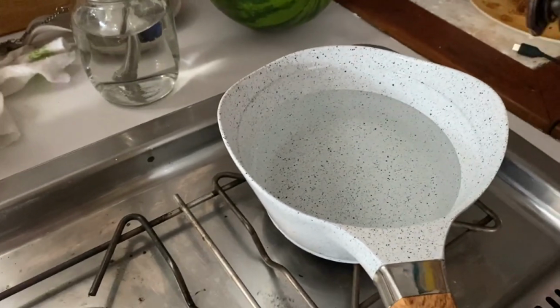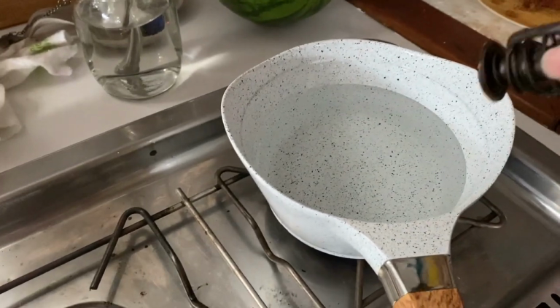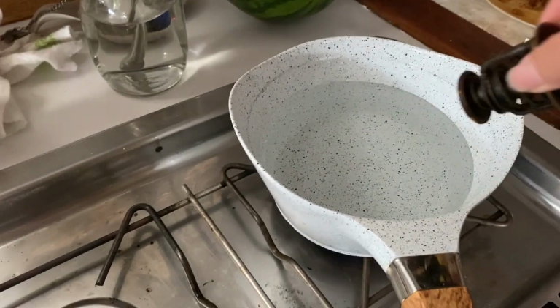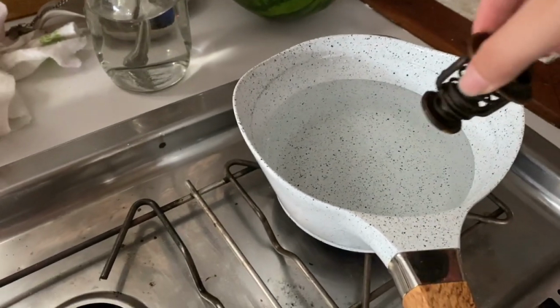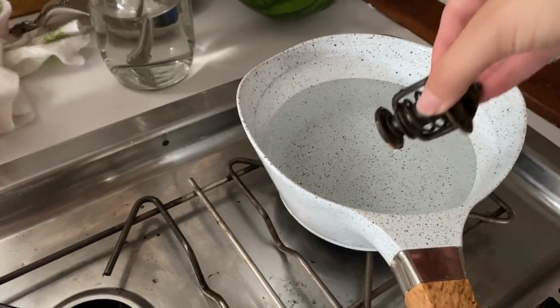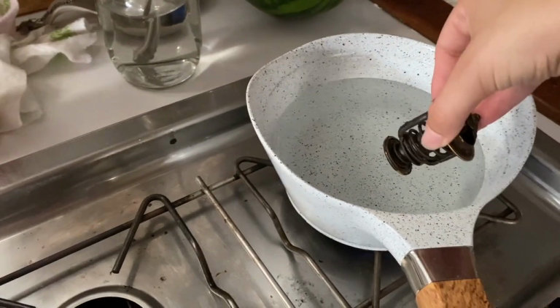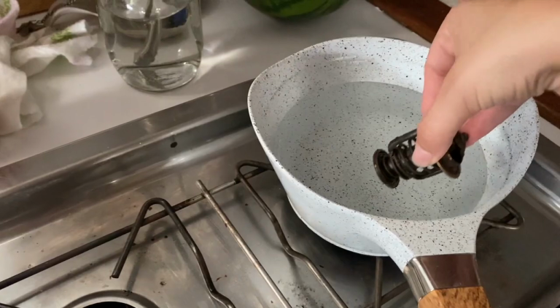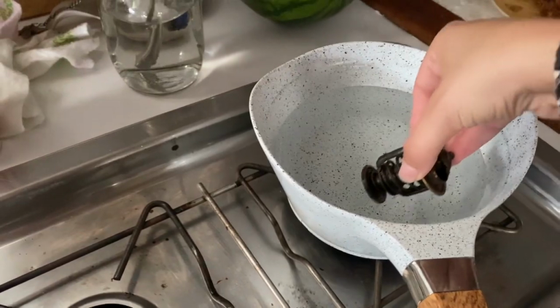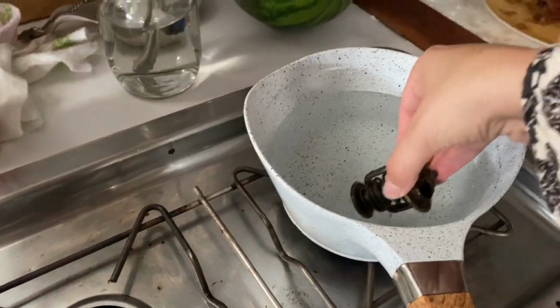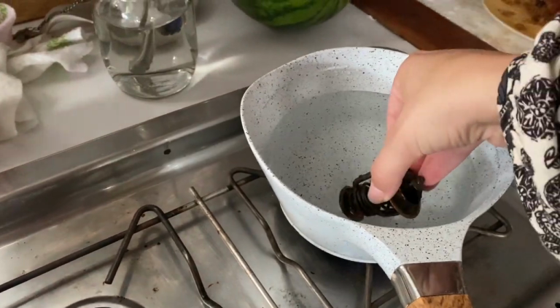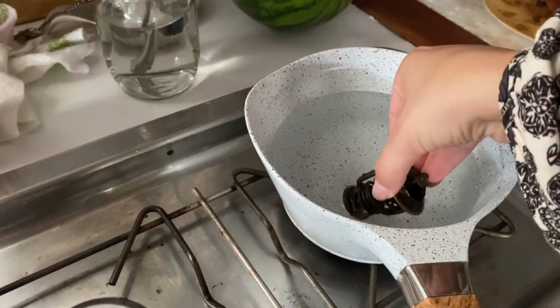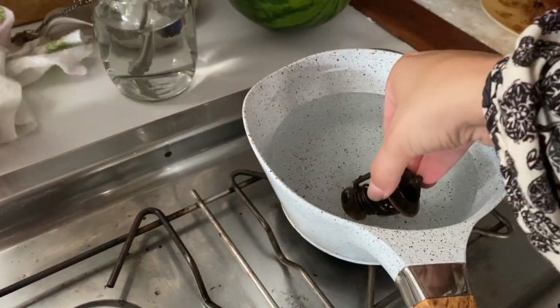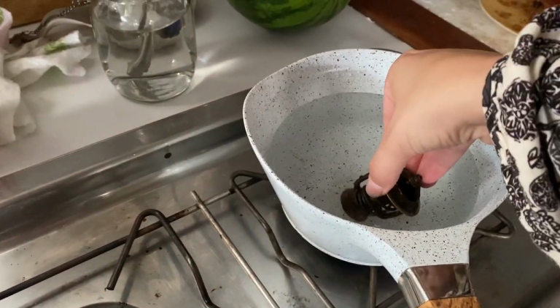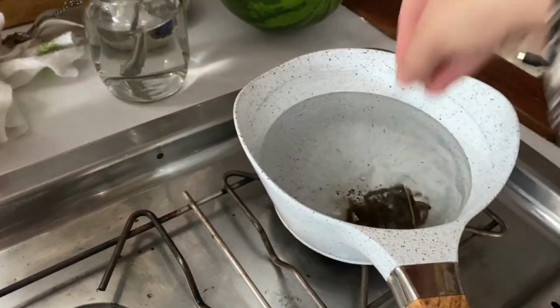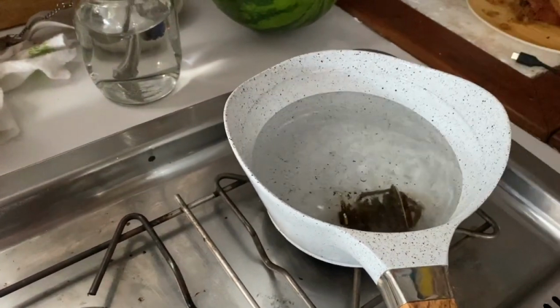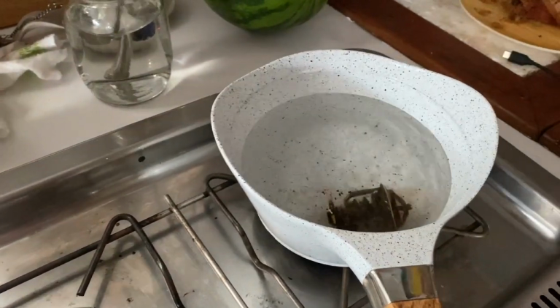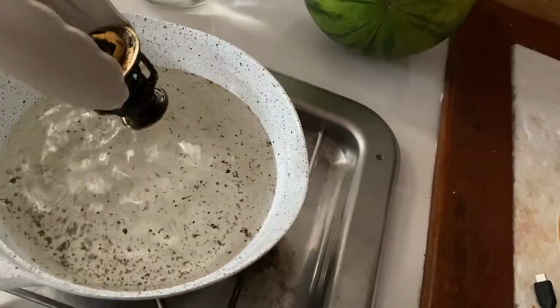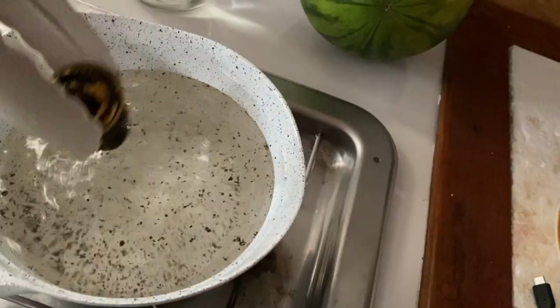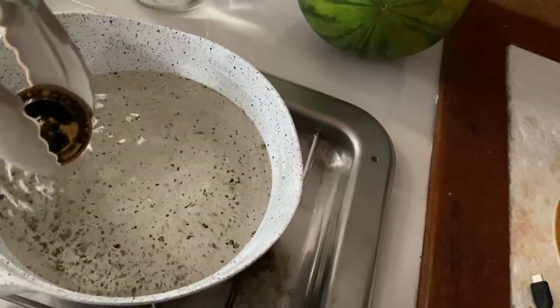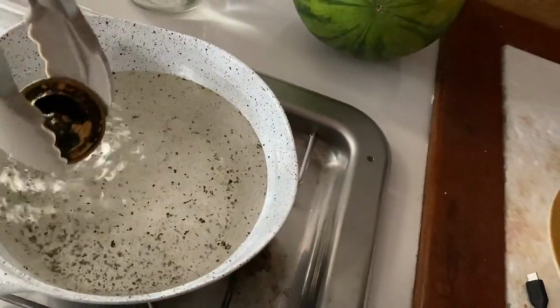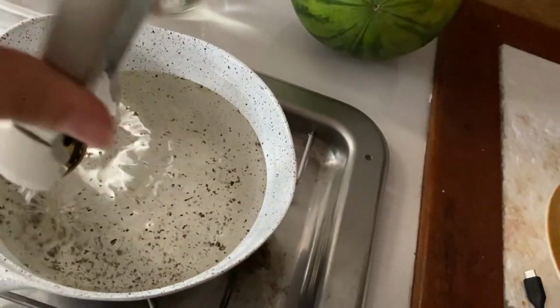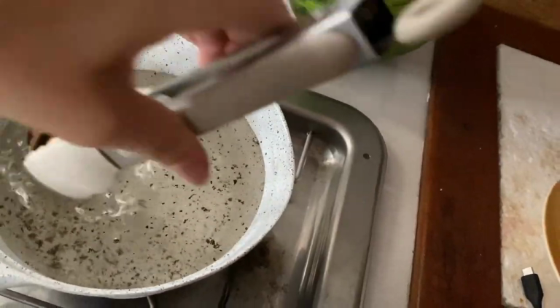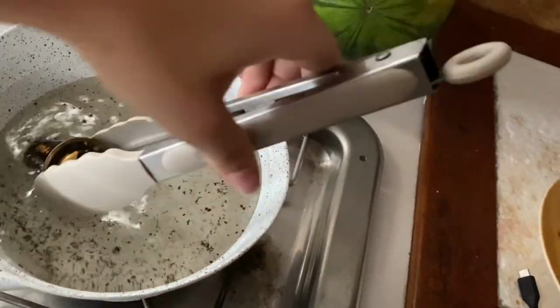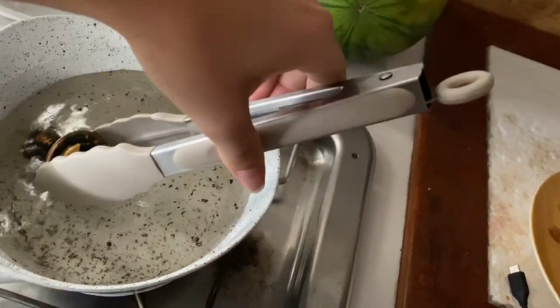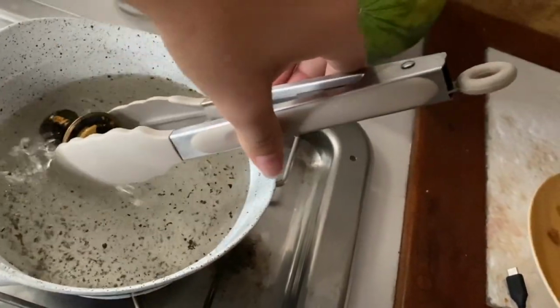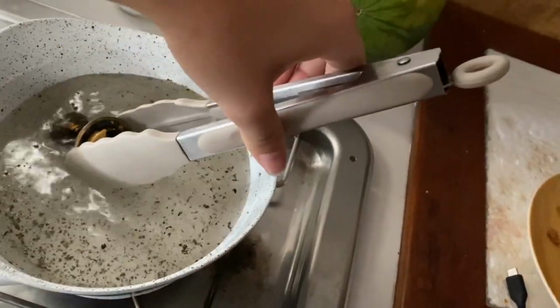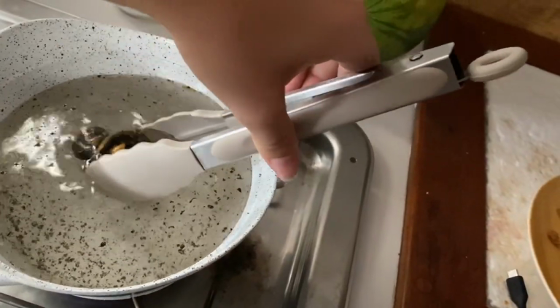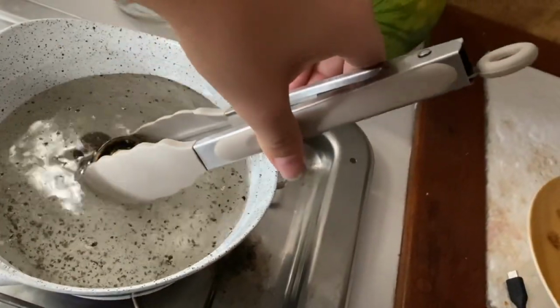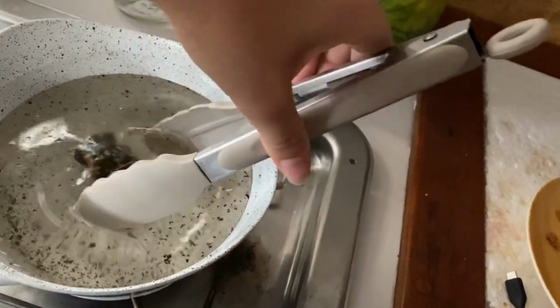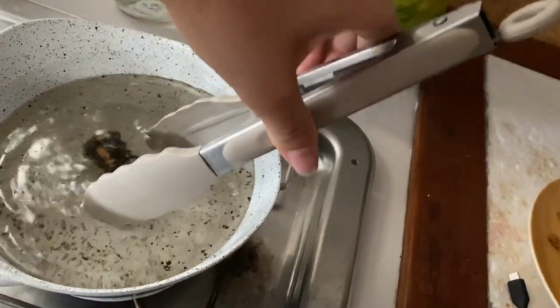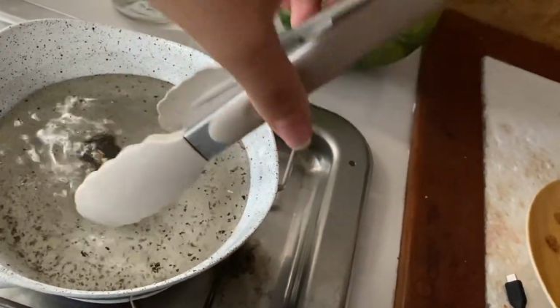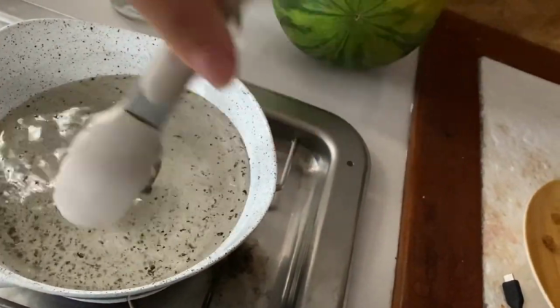I'm gonna go ahead and pop her in. I don't know if I should just let it sit on the bottom.